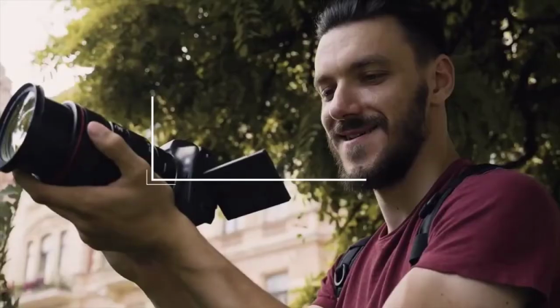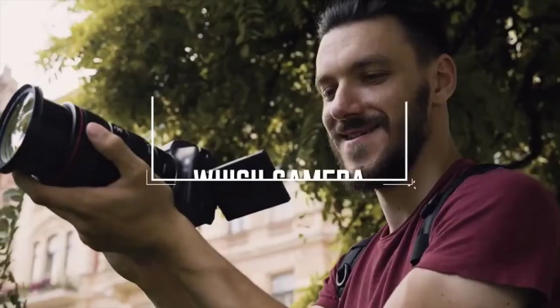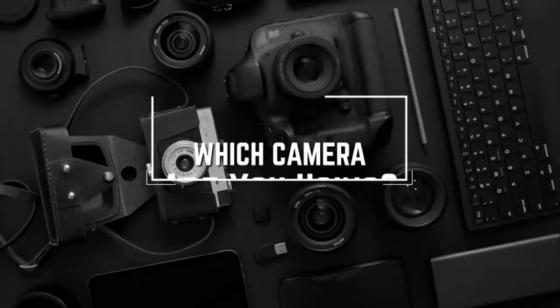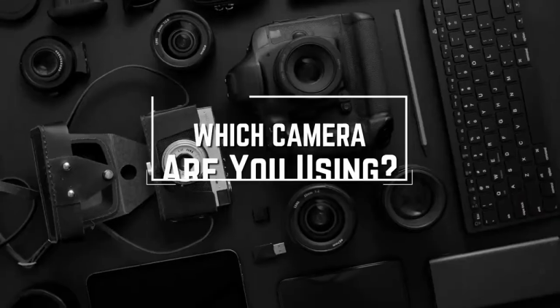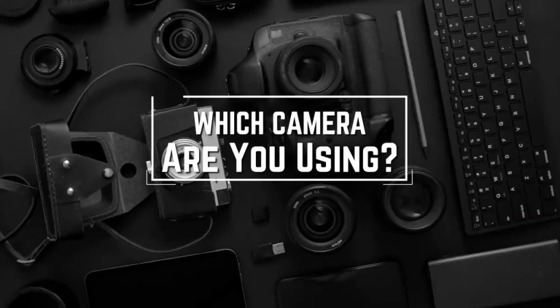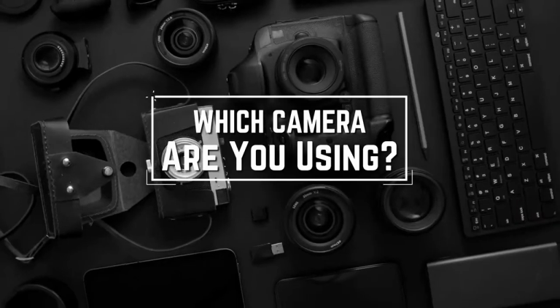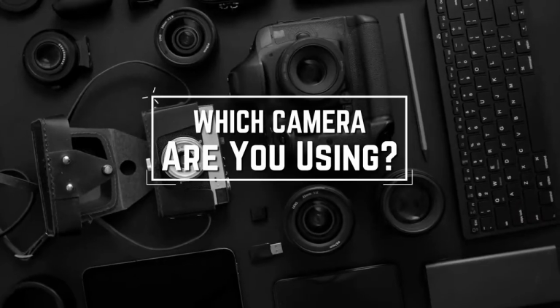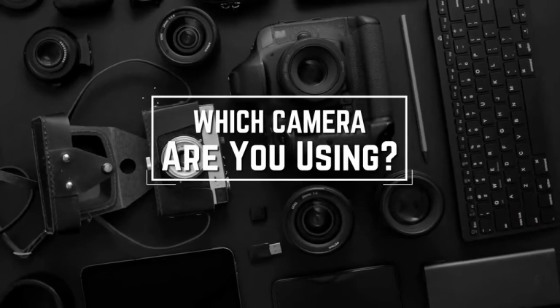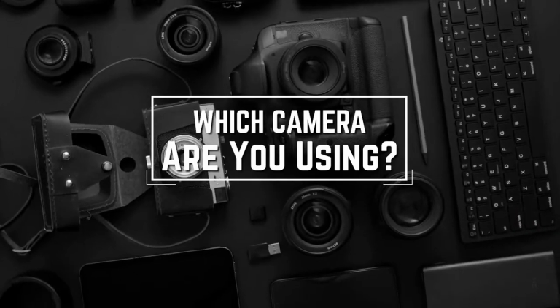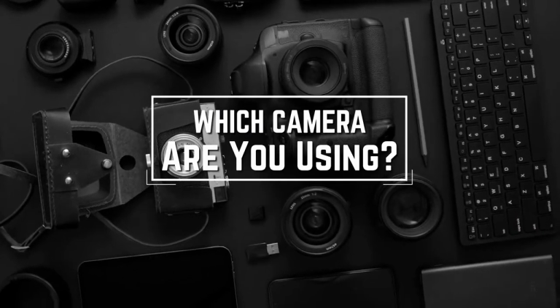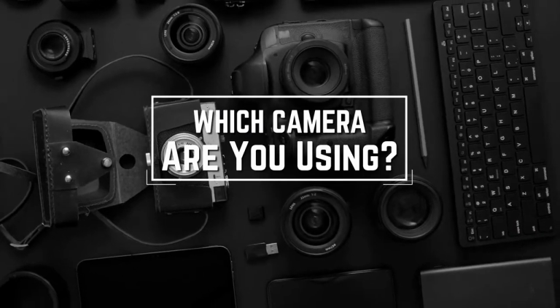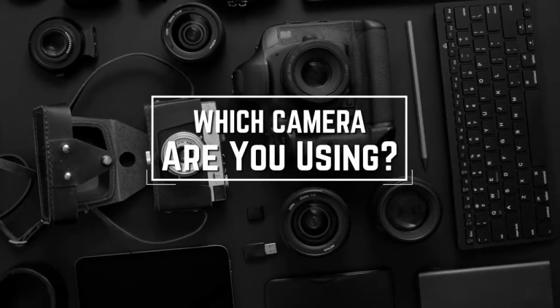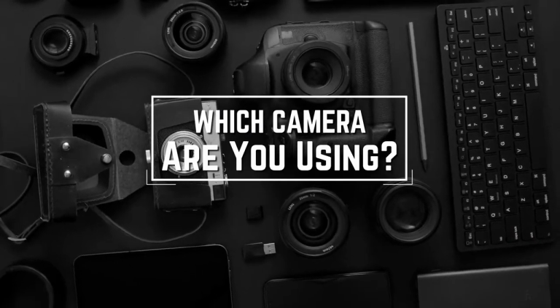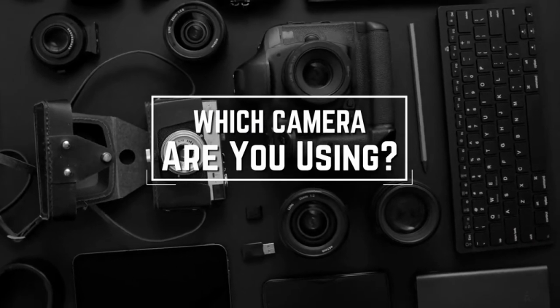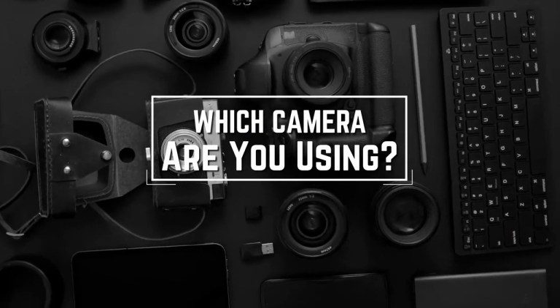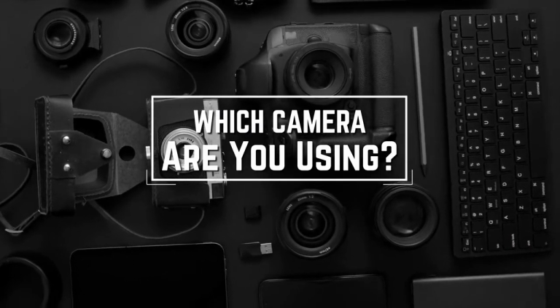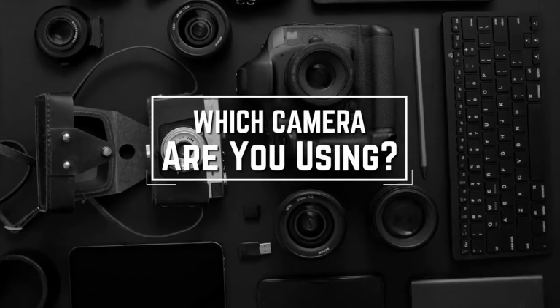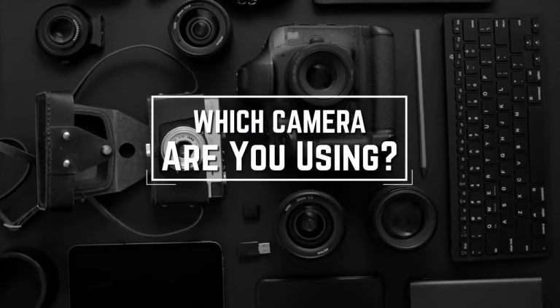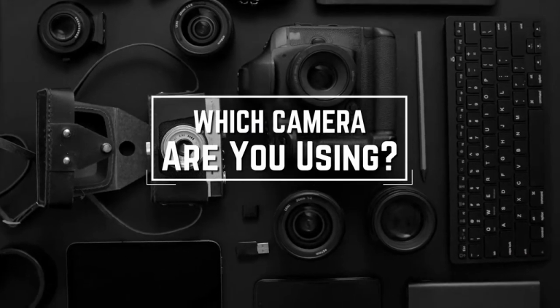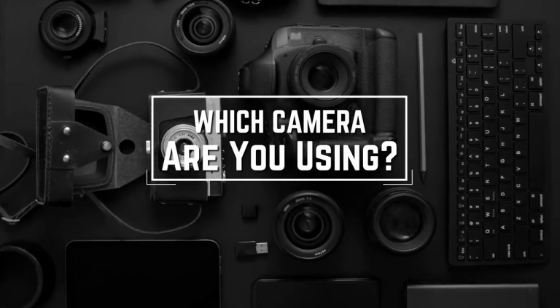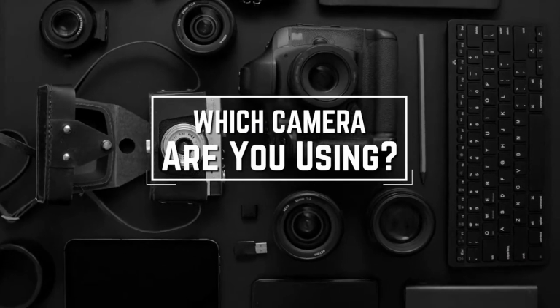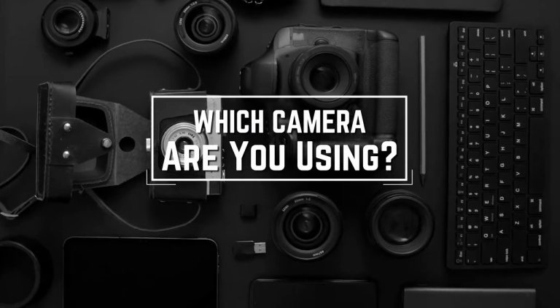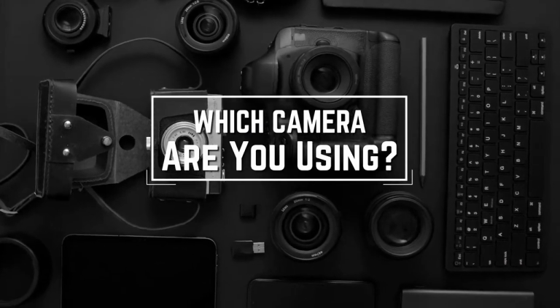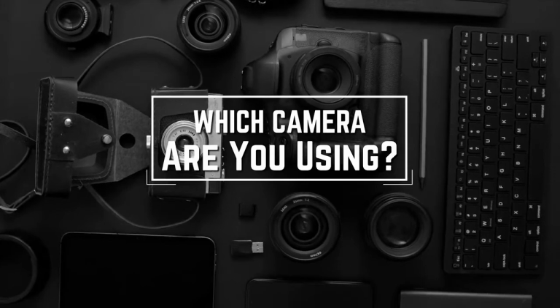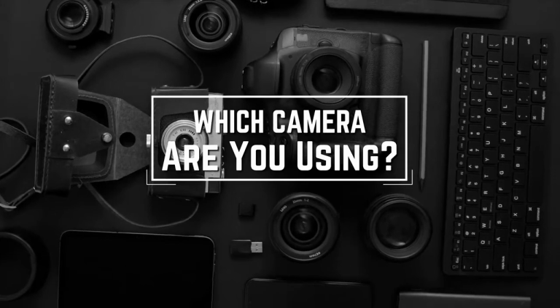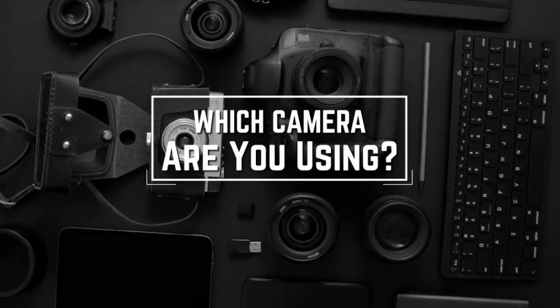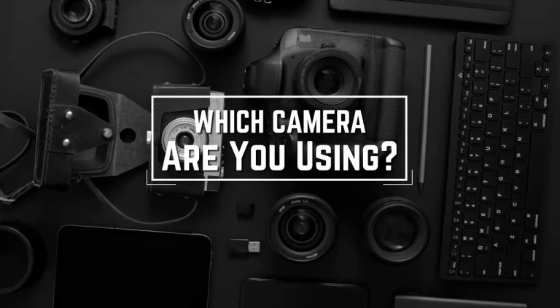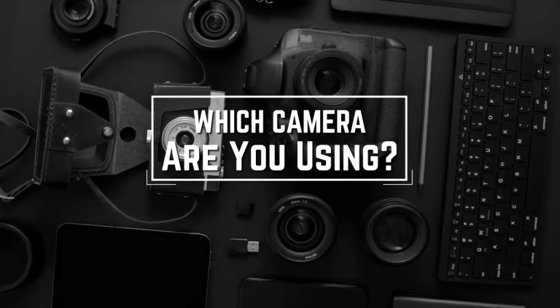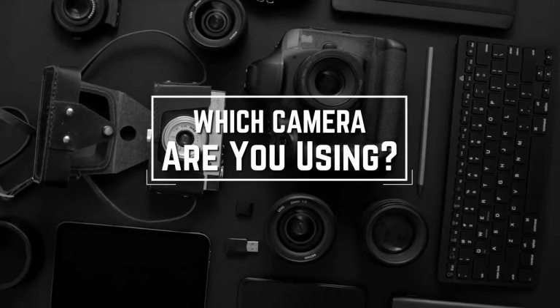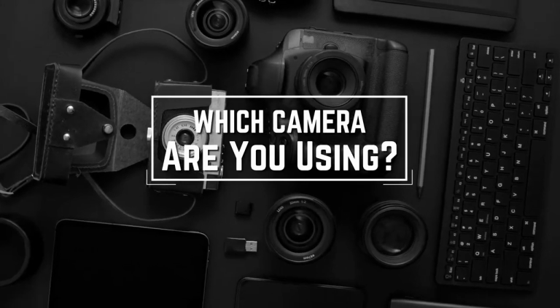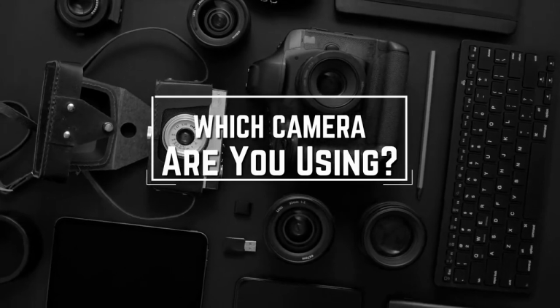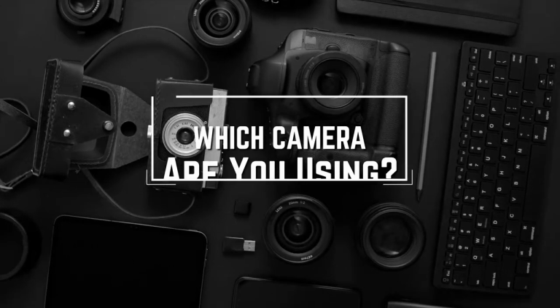Which camera are you using right now and what is your opinion on it? Let me know in the comments.